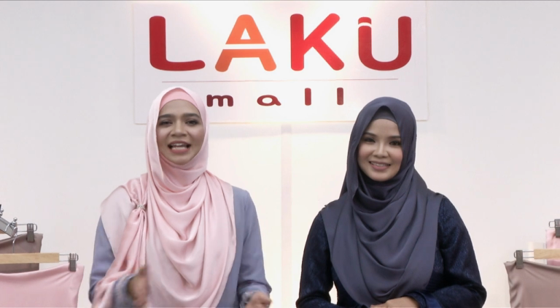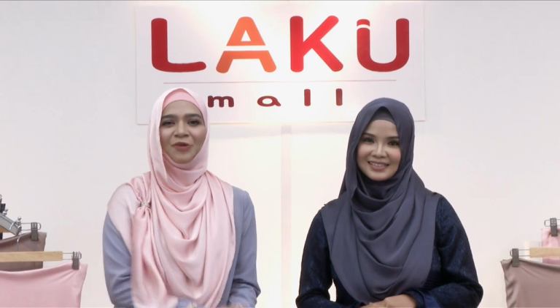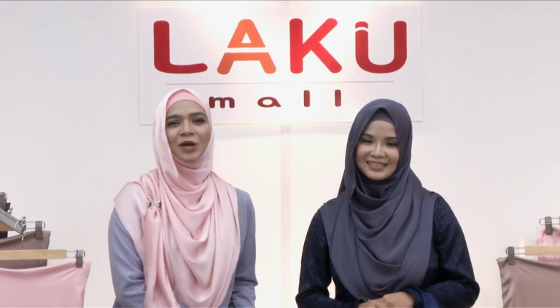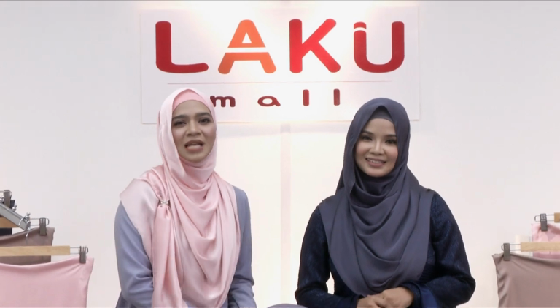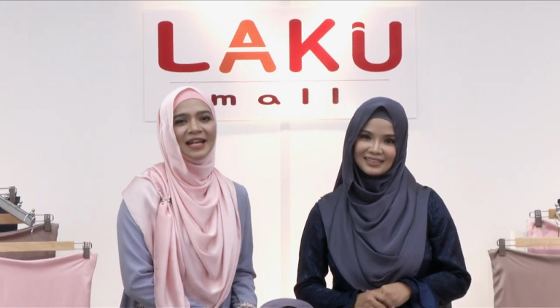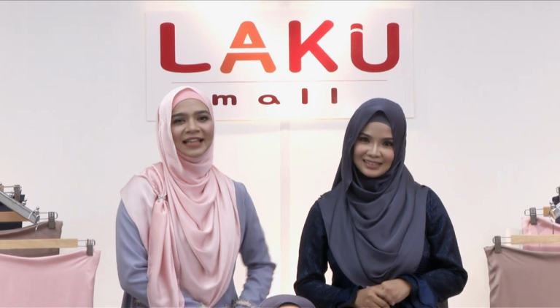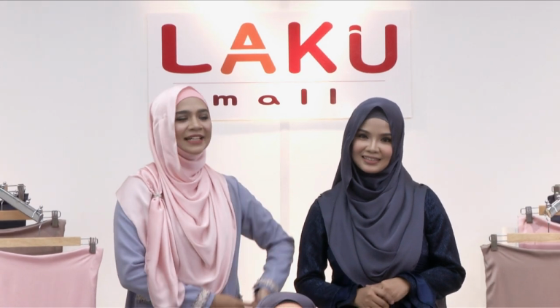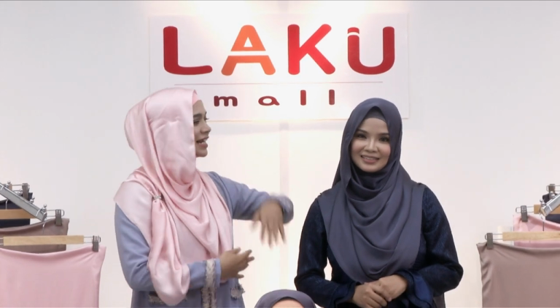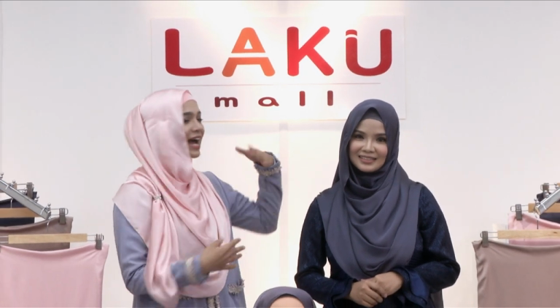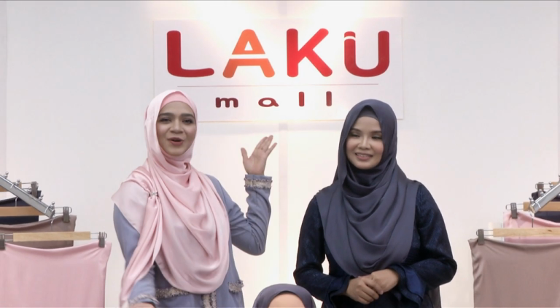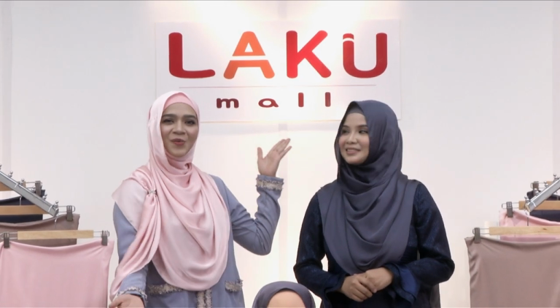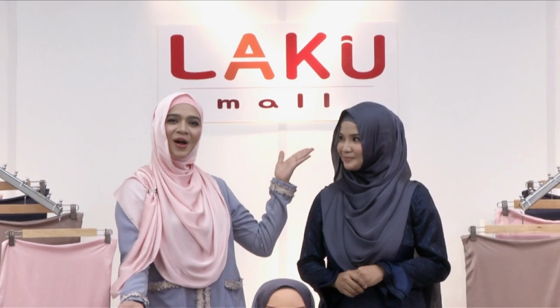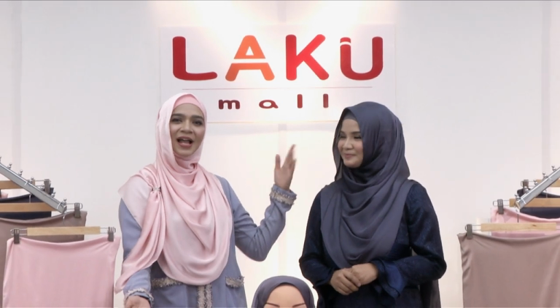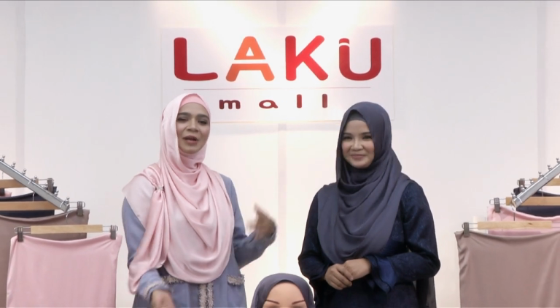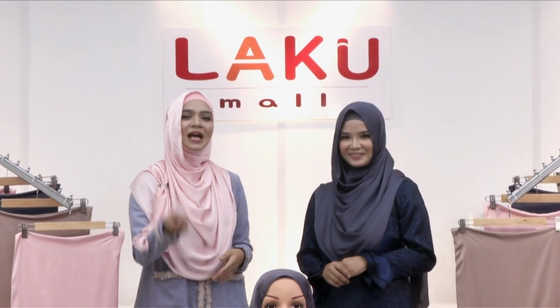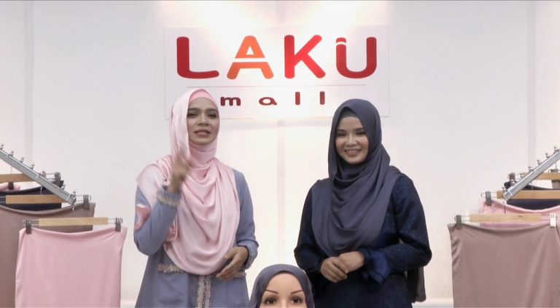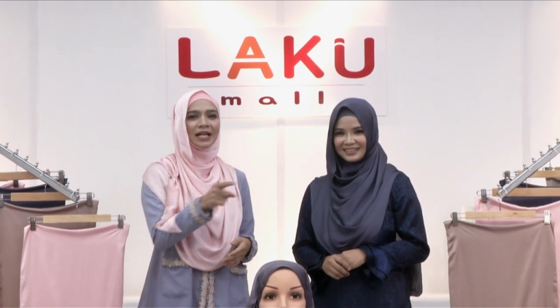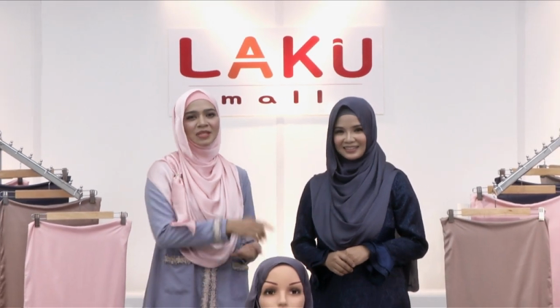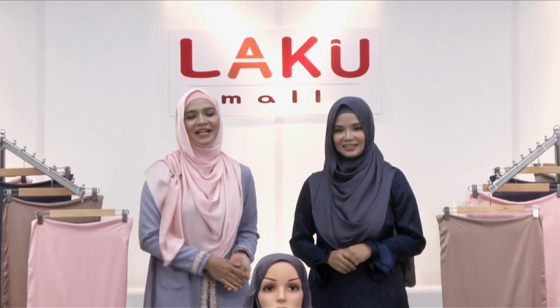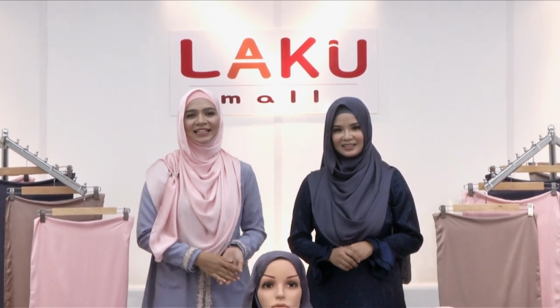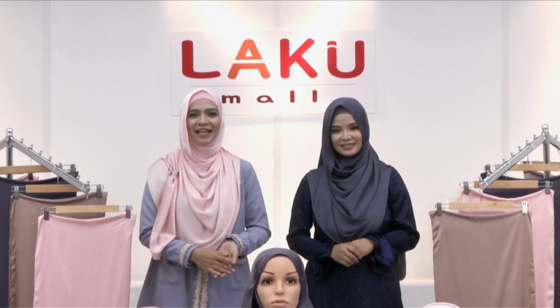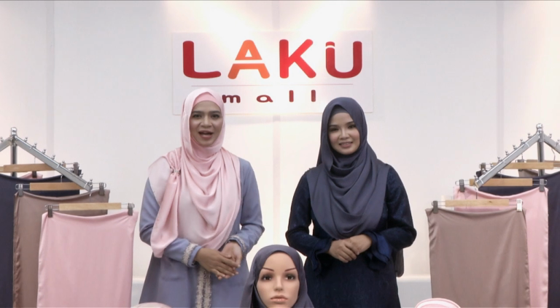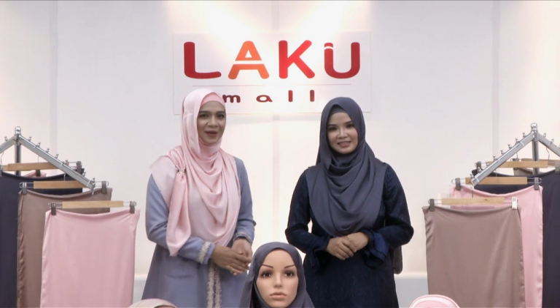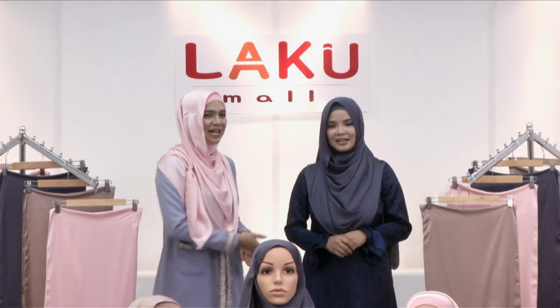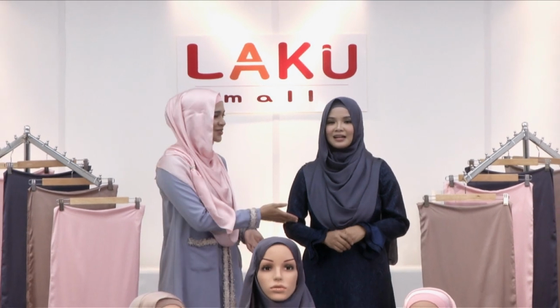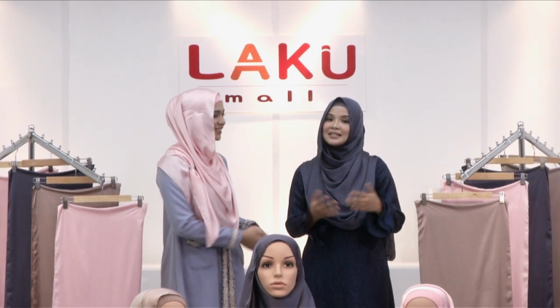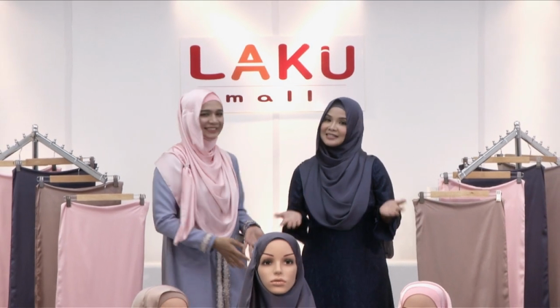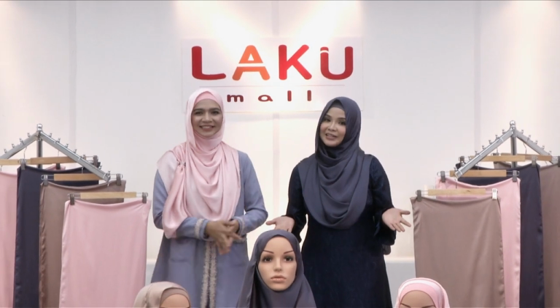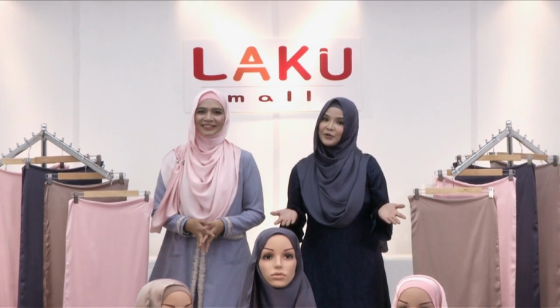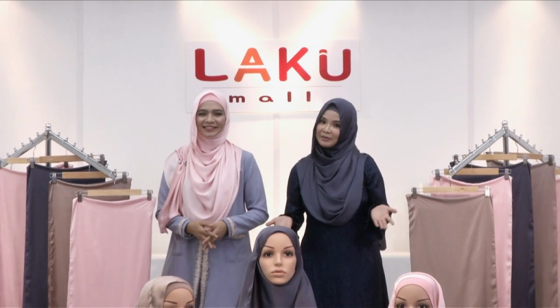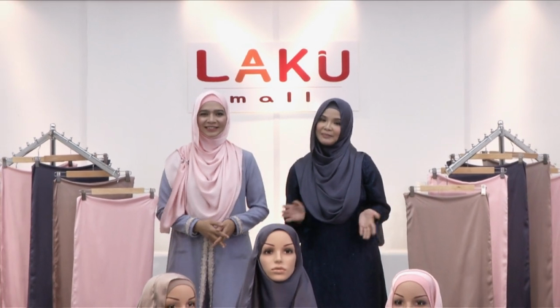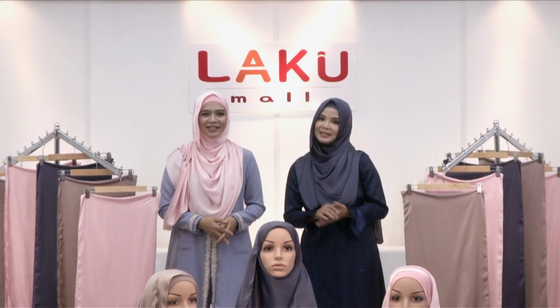Hai, Assalamualaikum. Selamat datang ke Lakumall. Alhamdulillah, anda sekarang ini bersama dengan saya, Diana Amir dan juga saya, Noremi Ramli.